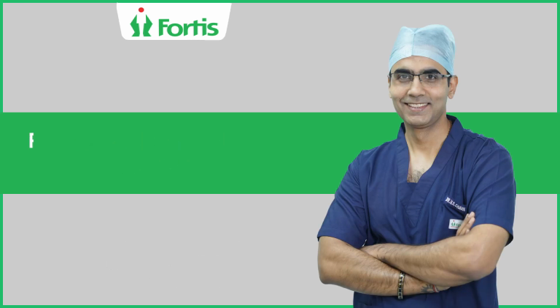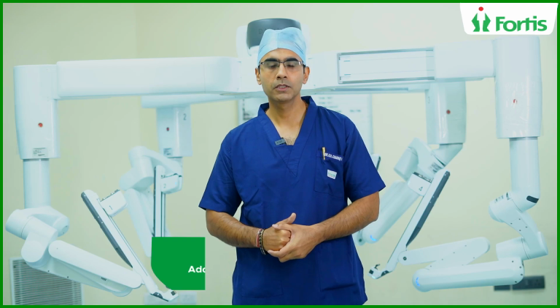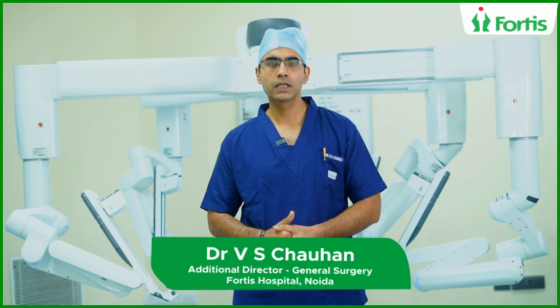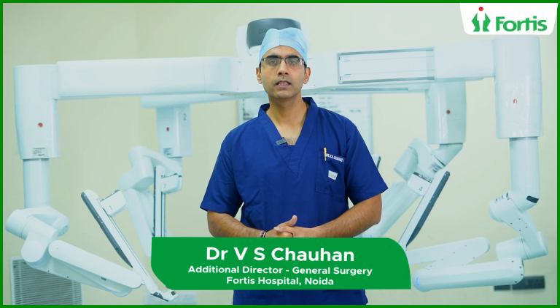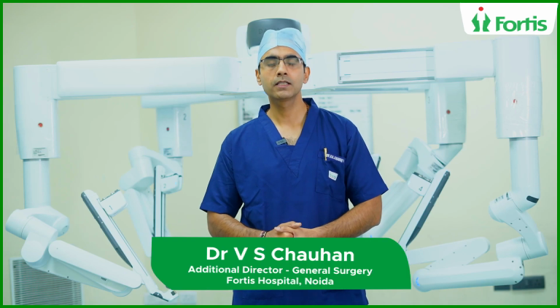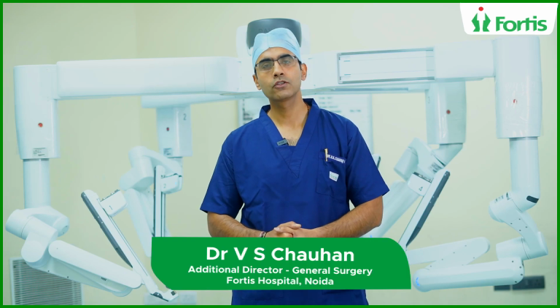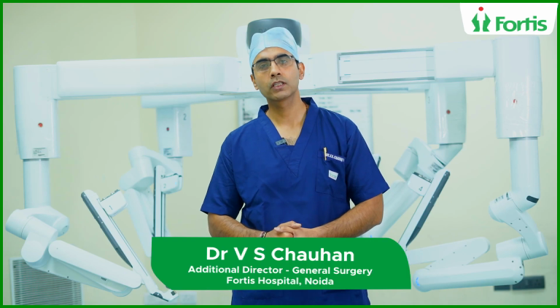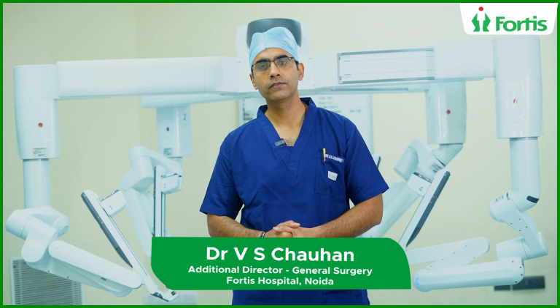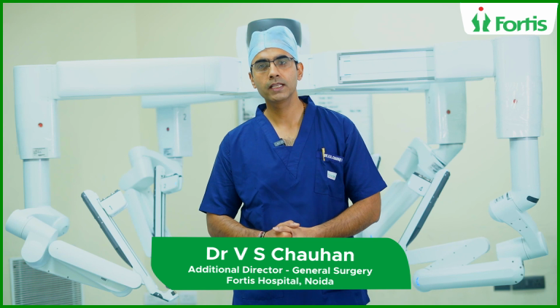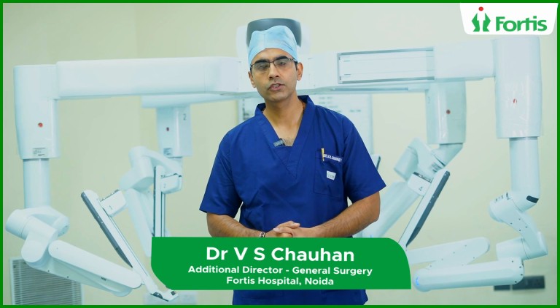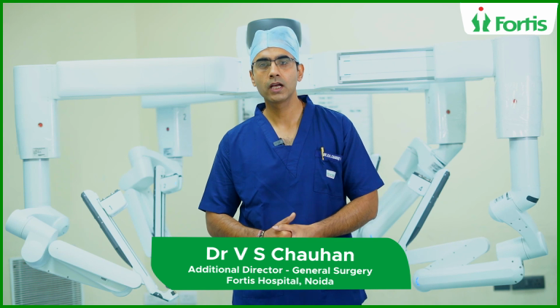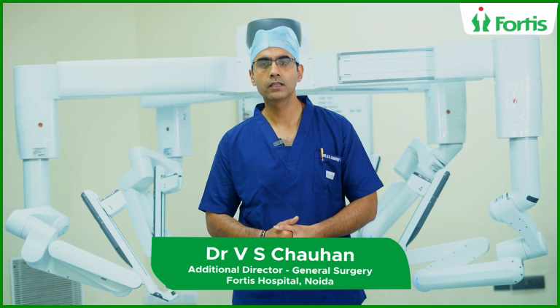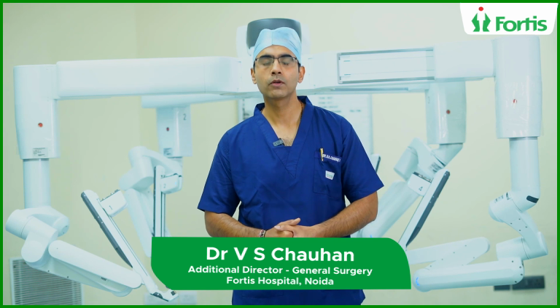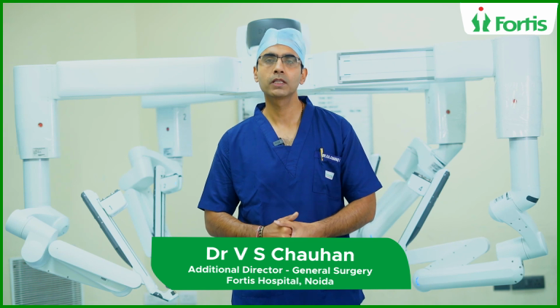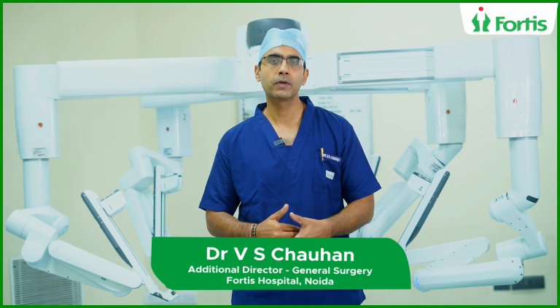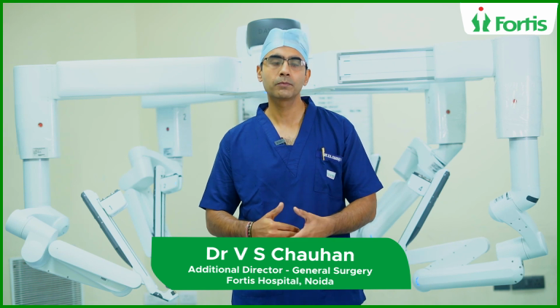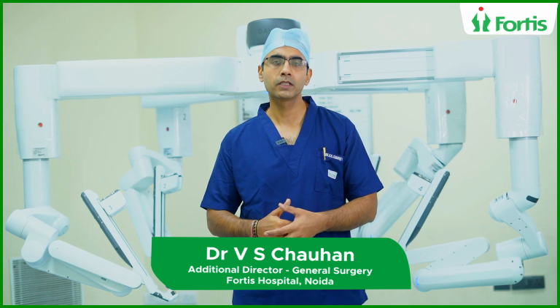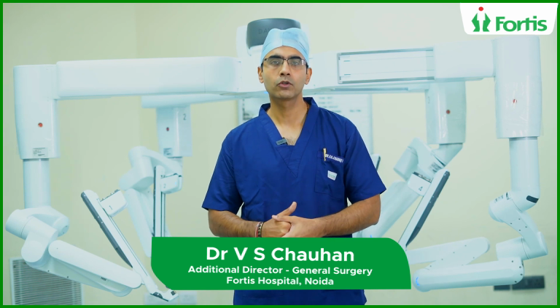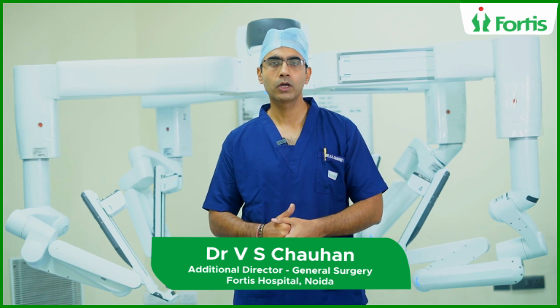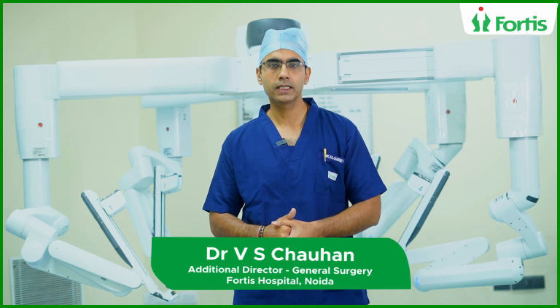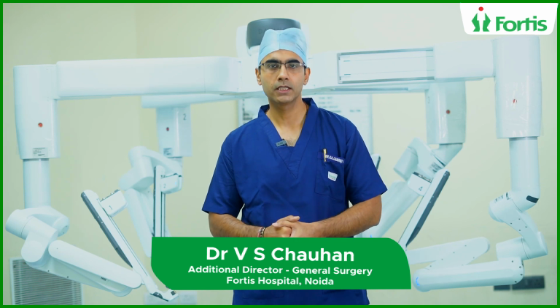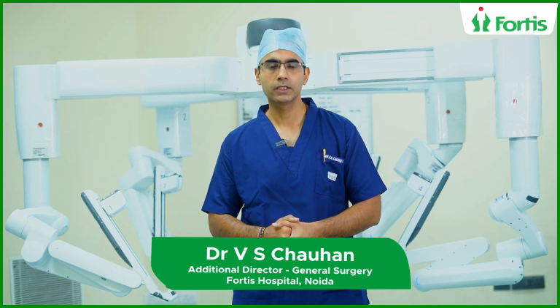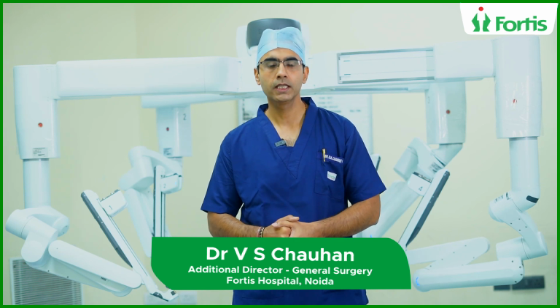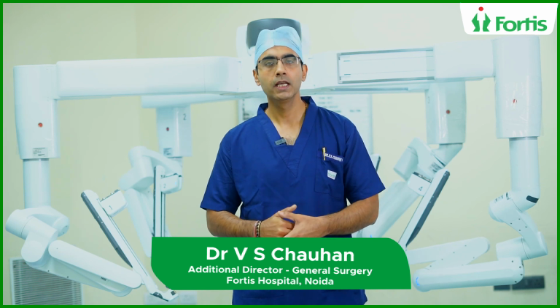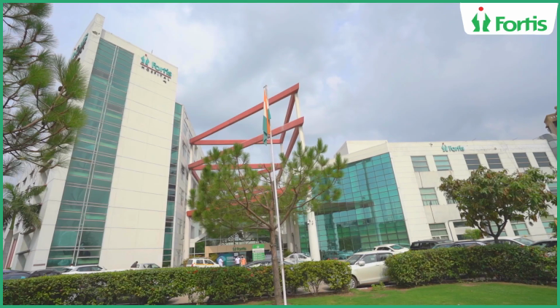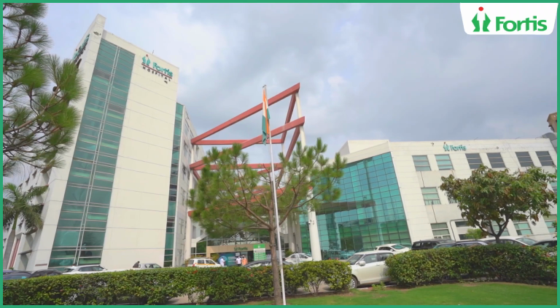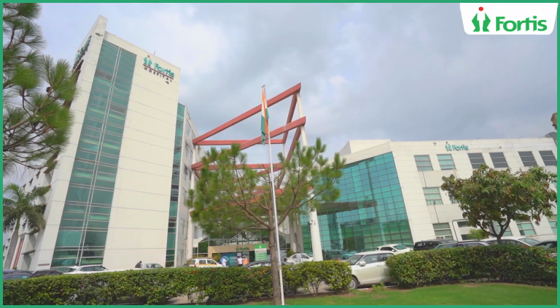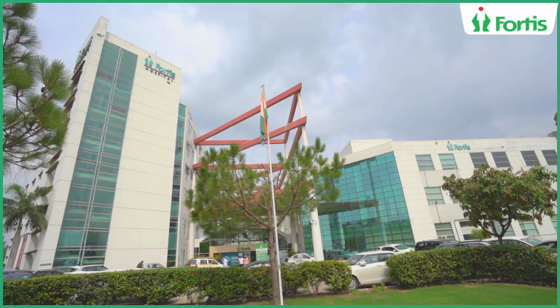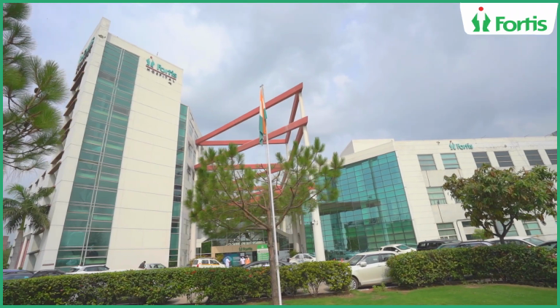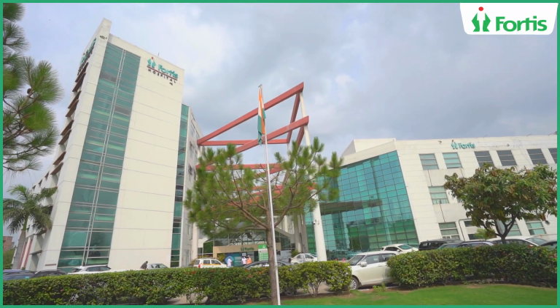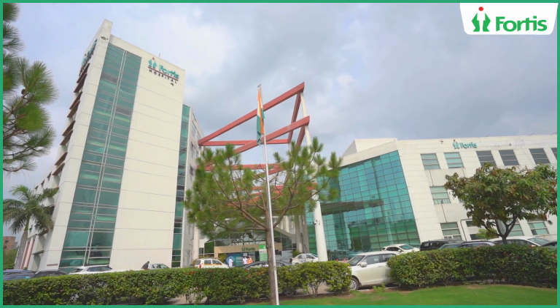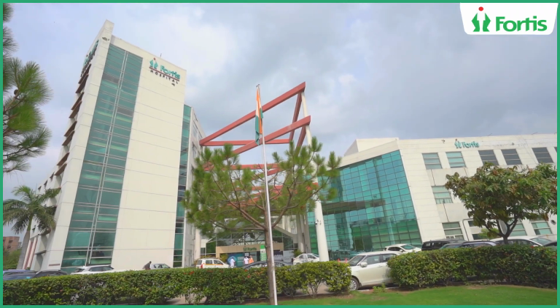Namaskar, this is Dr. V.S. Chauhan from the Department of Robotic Surgery at Fortez Hospital, Noida.